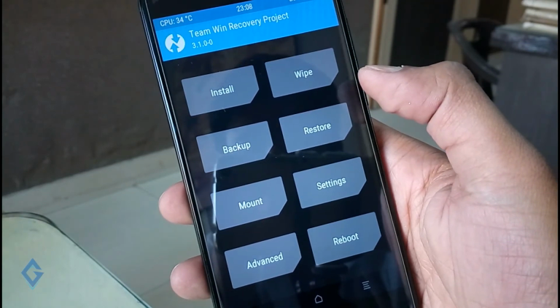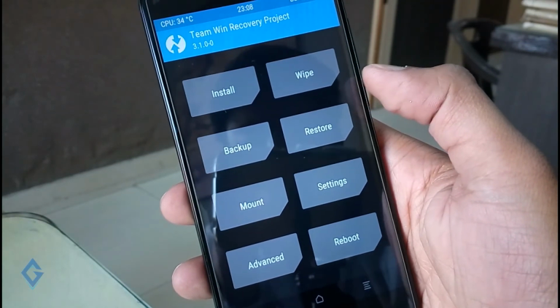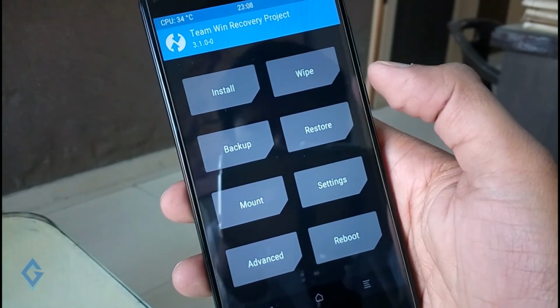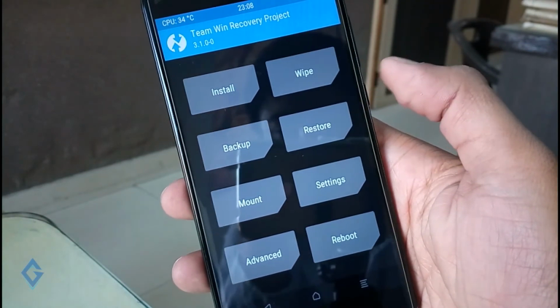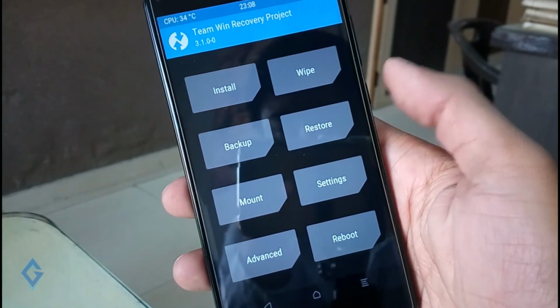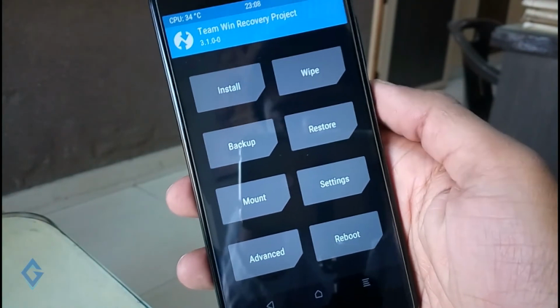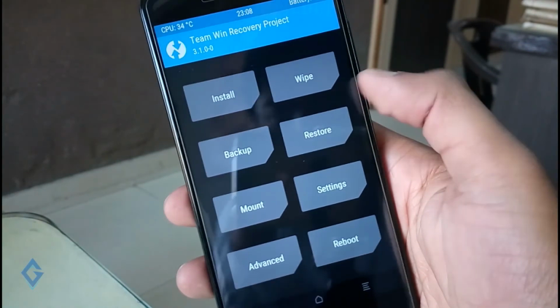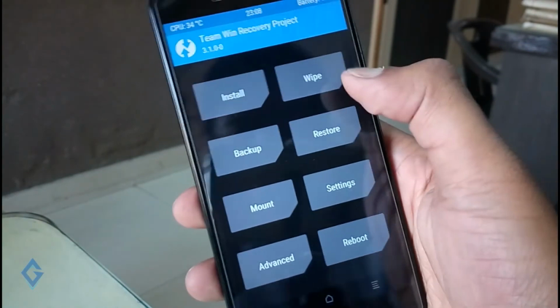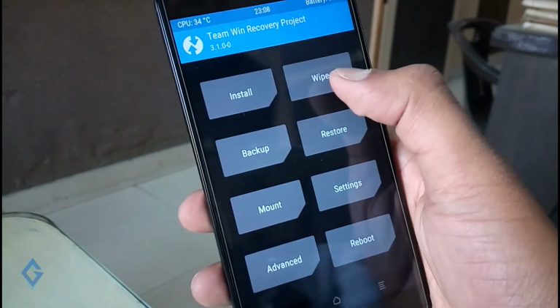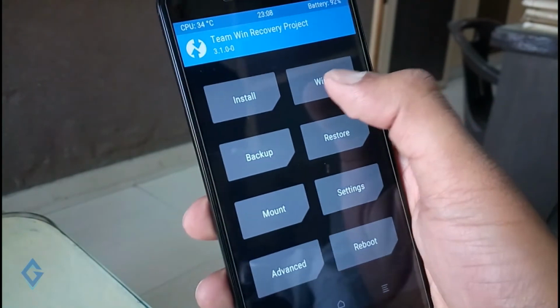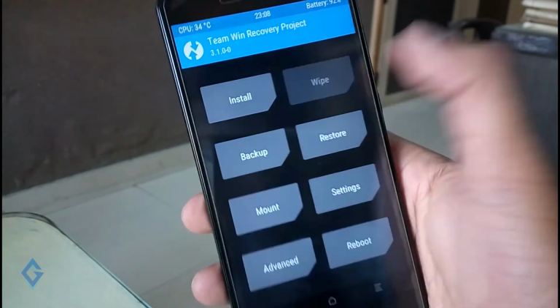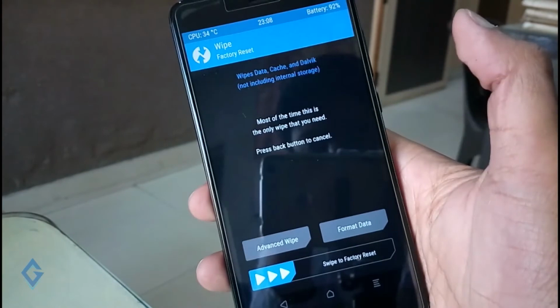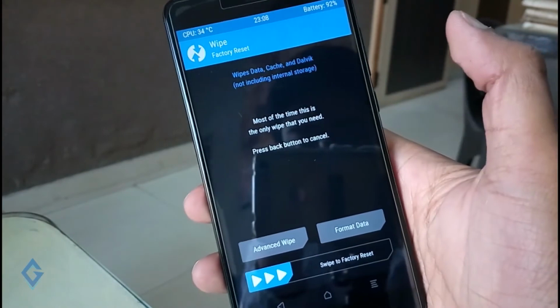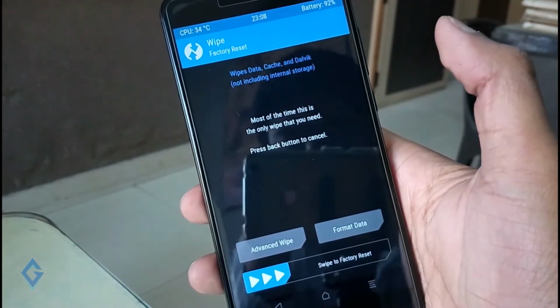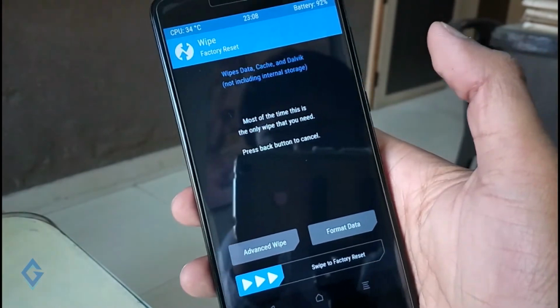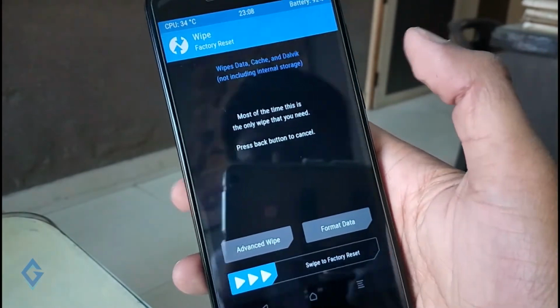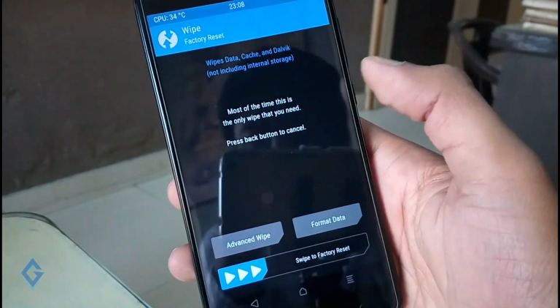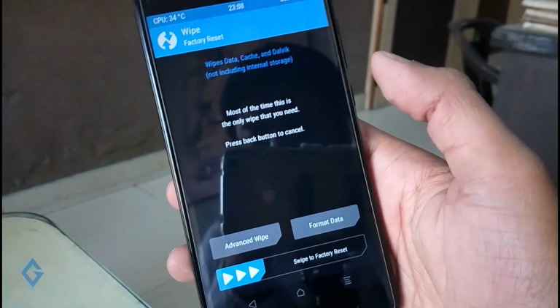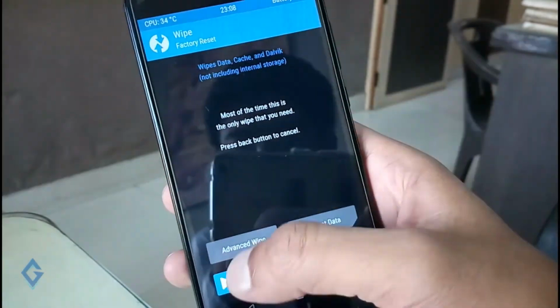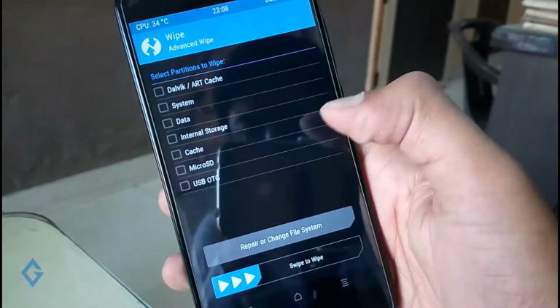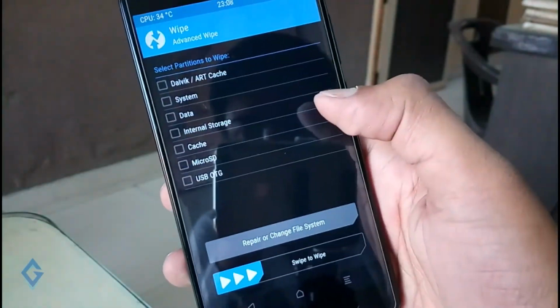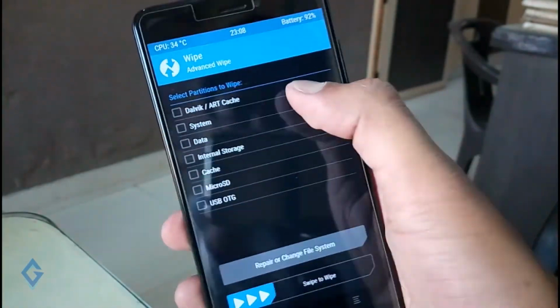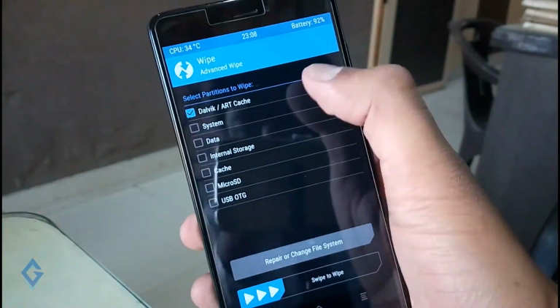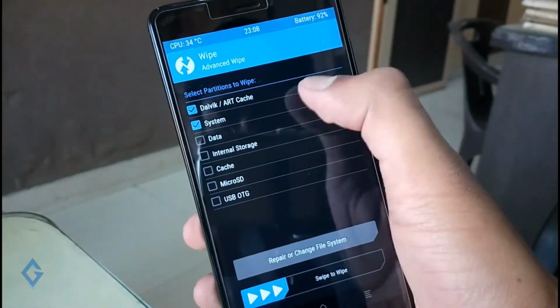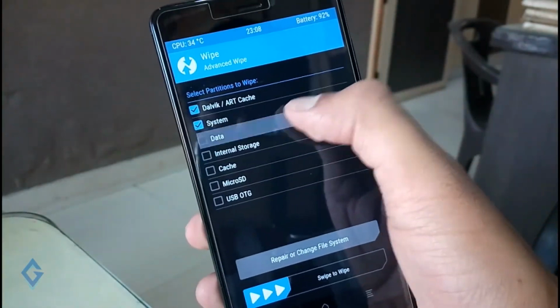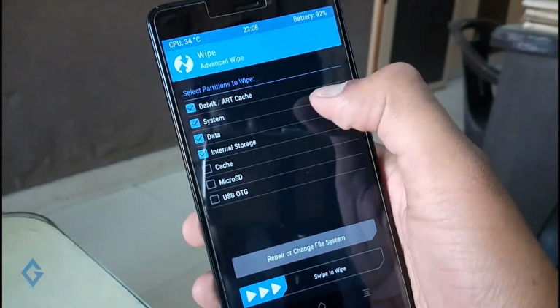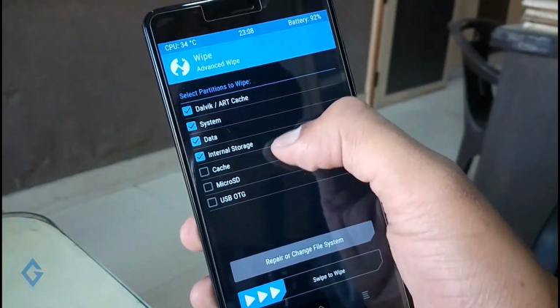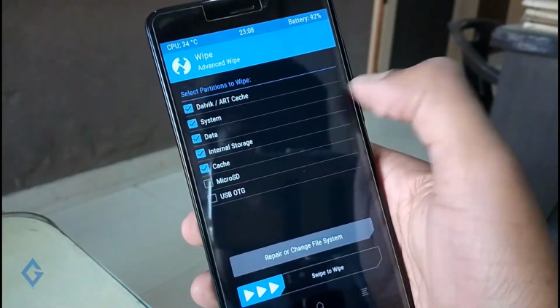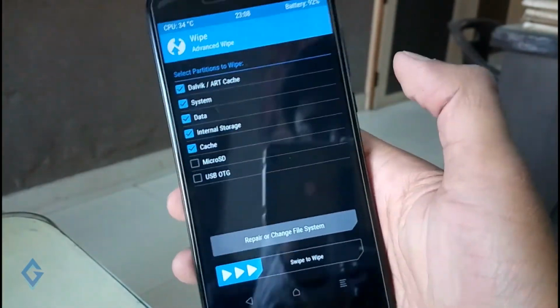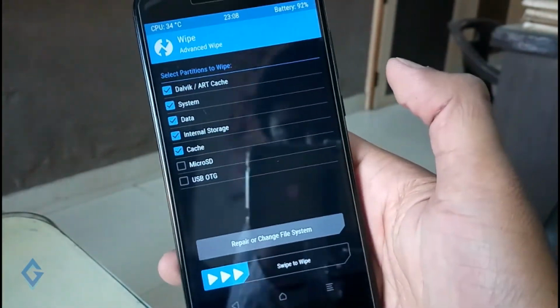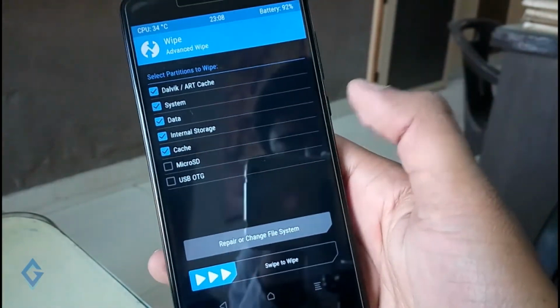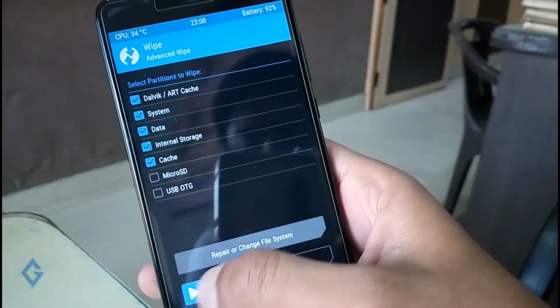Now select Wipe Data and swipe it. This will wipe the flash memory of your device, making space for the new ROM.